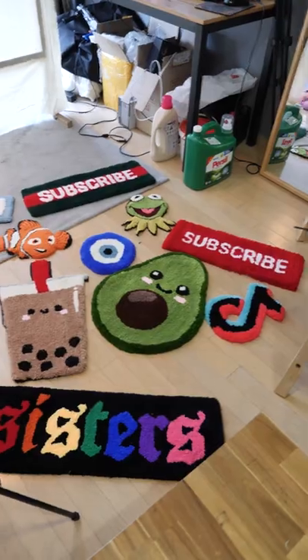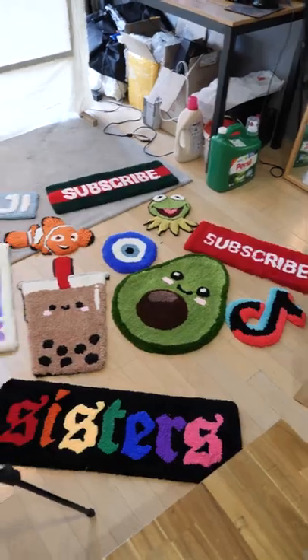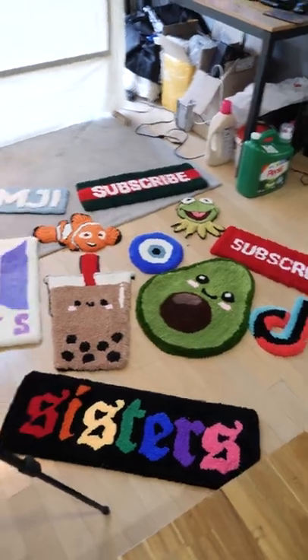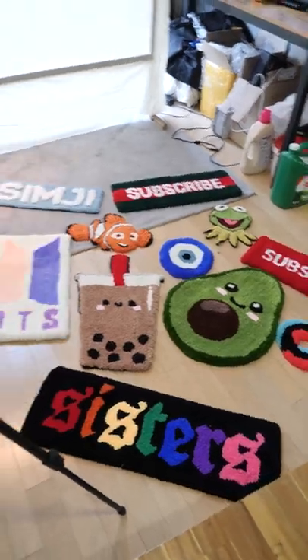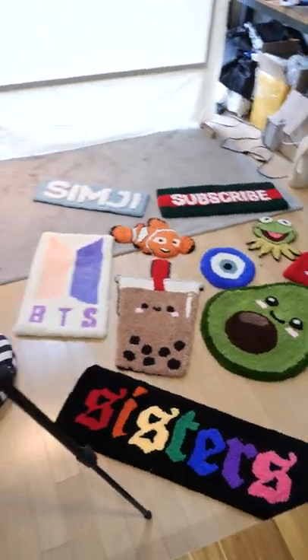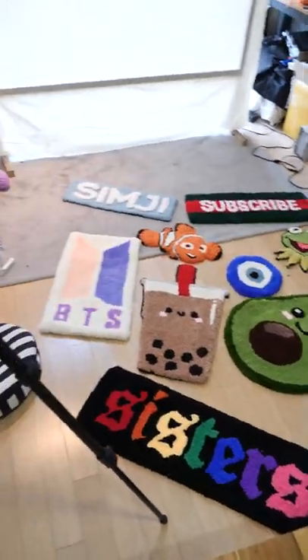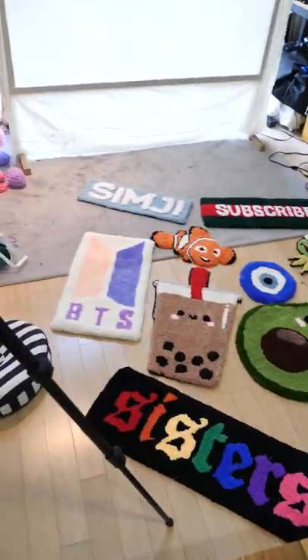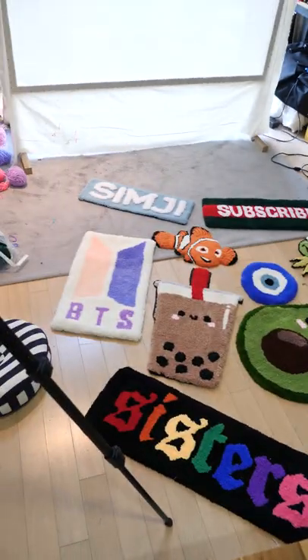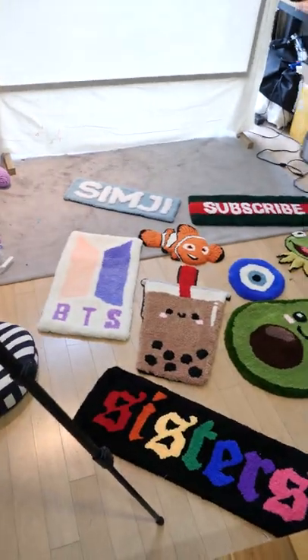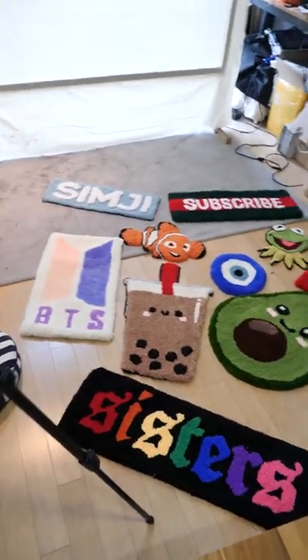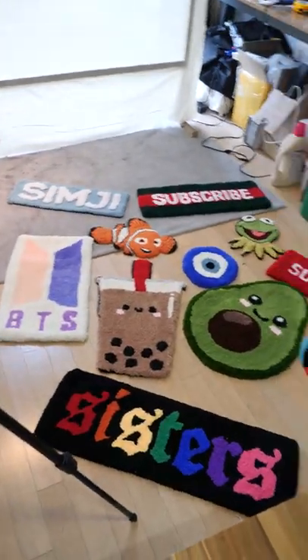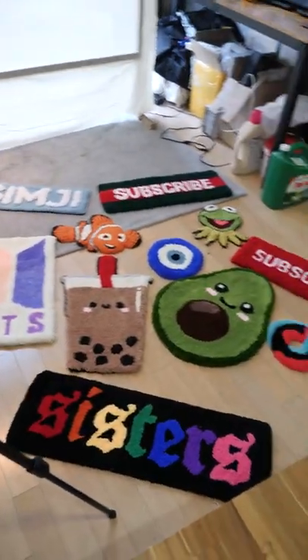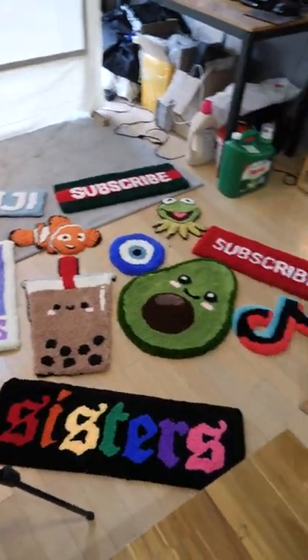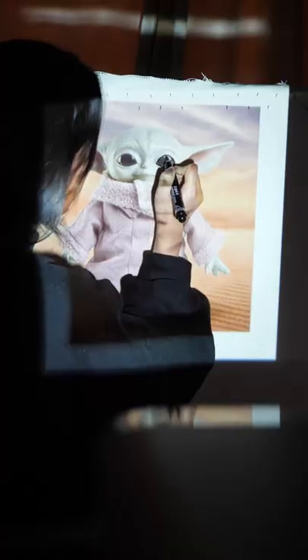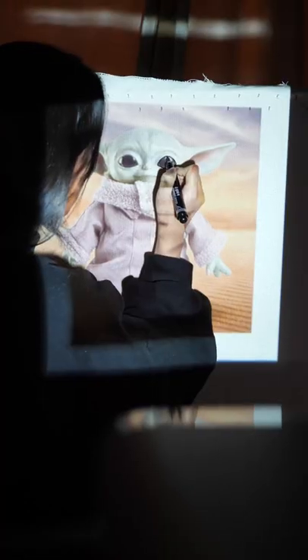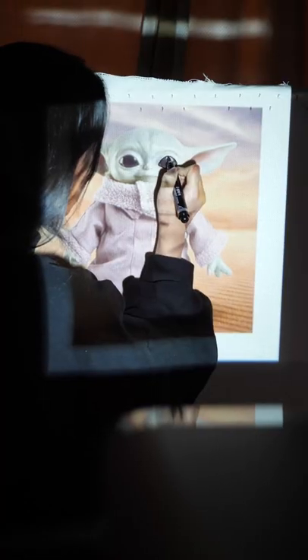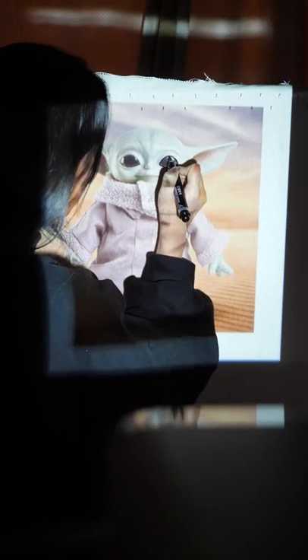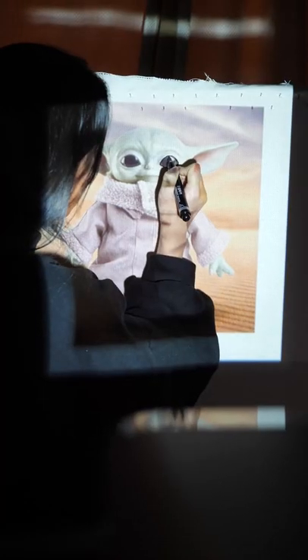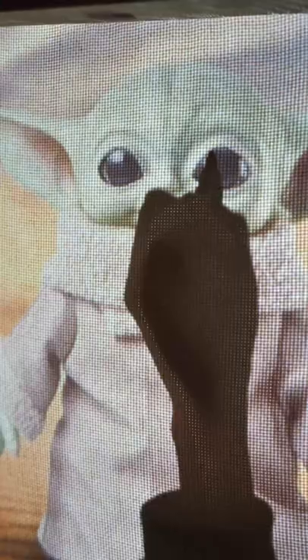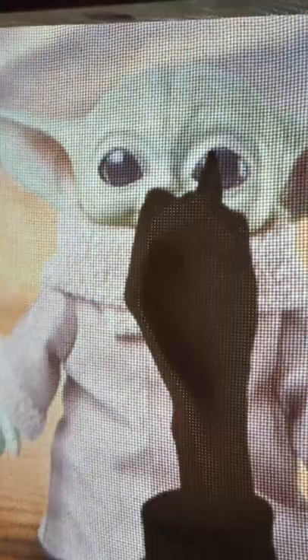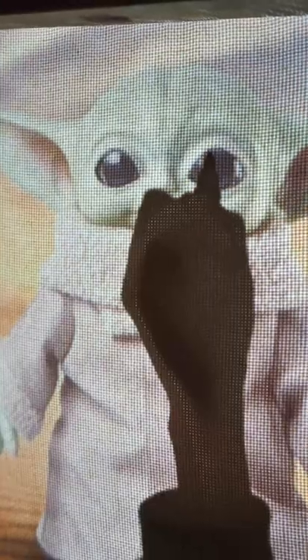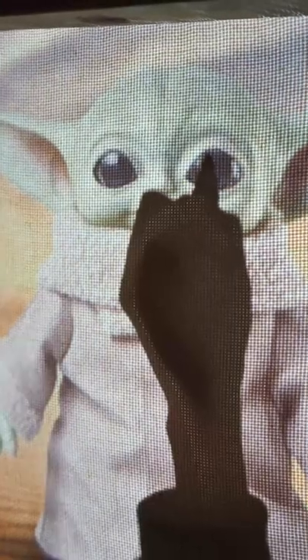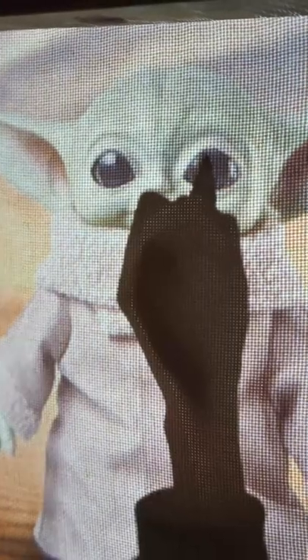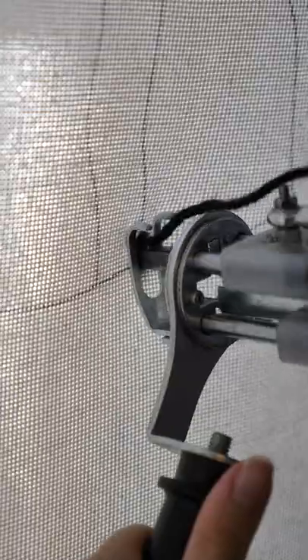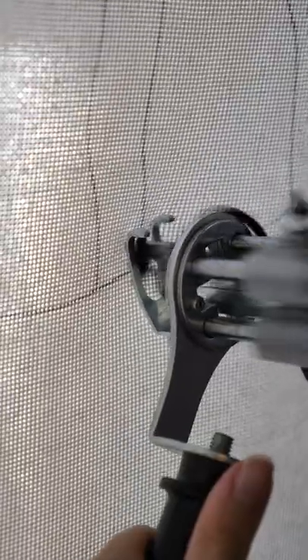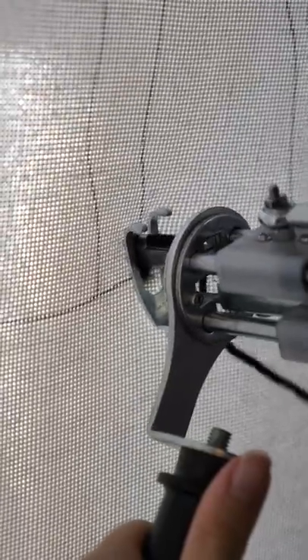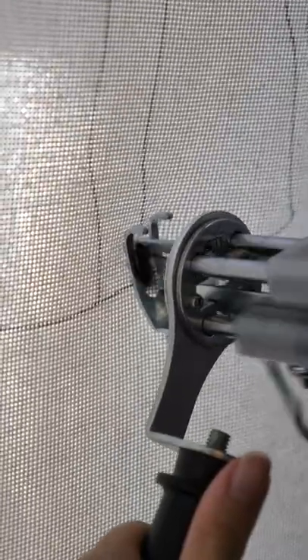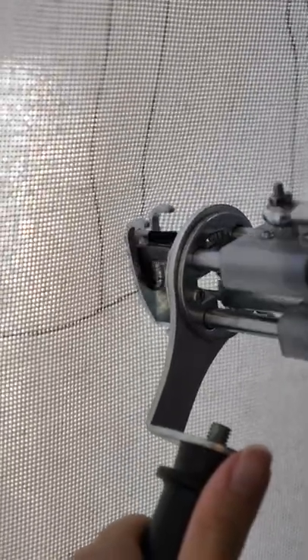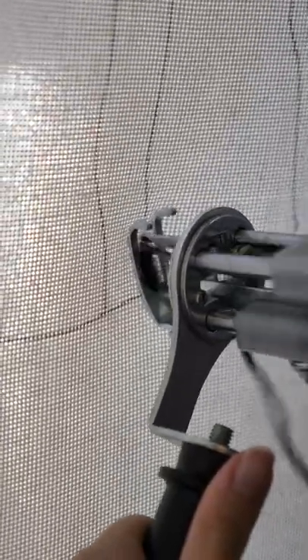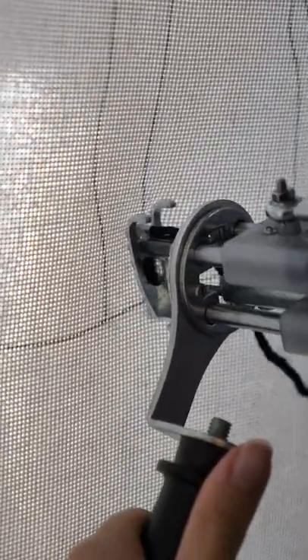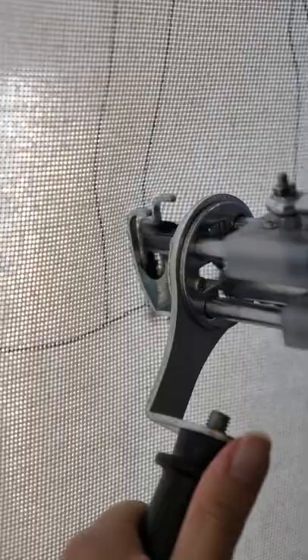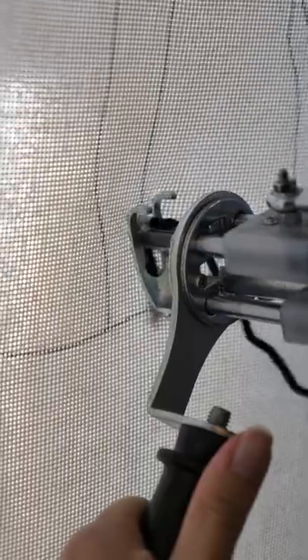You said Baby Yoda, so let's make him into a rug. I made him small because he's a baby, and I start by outlining with black.